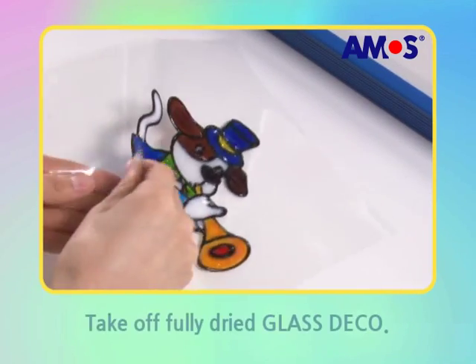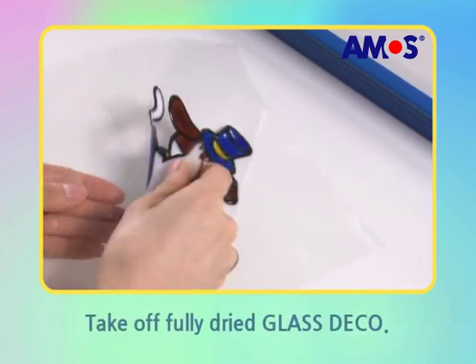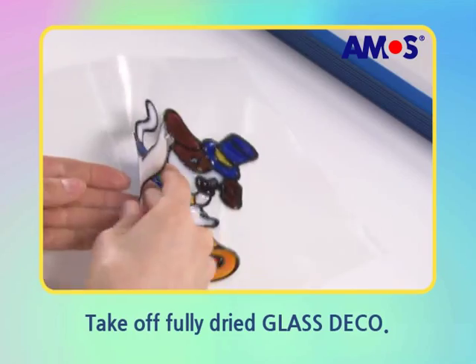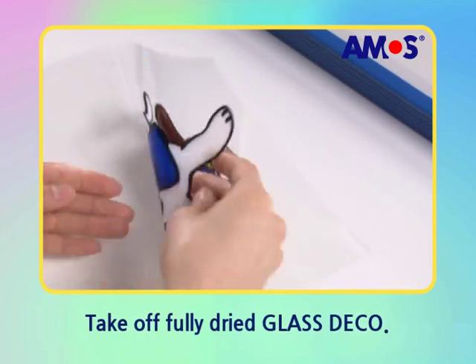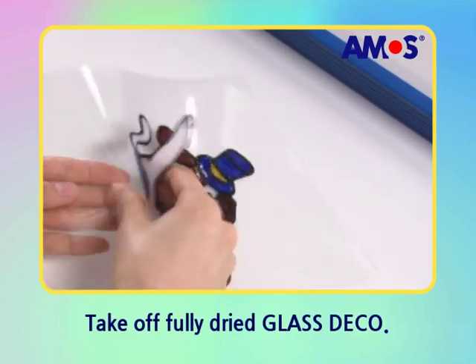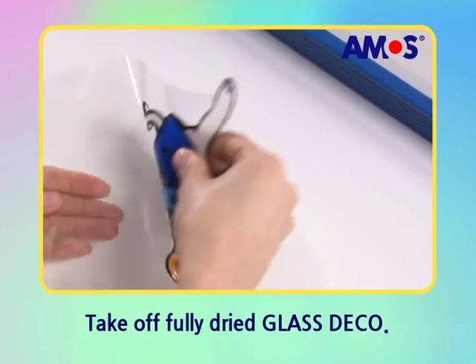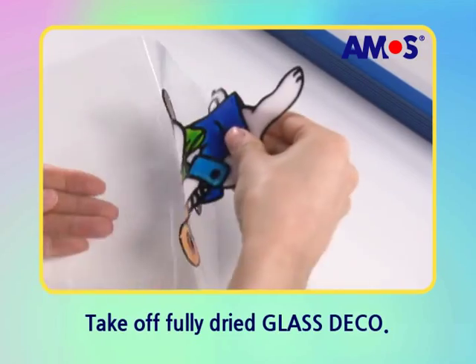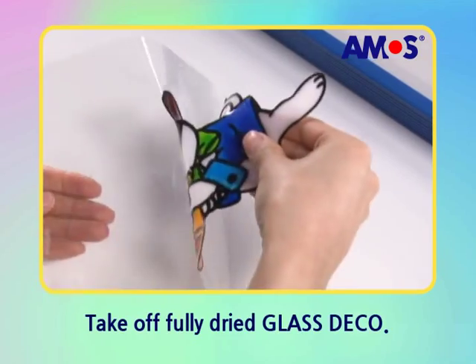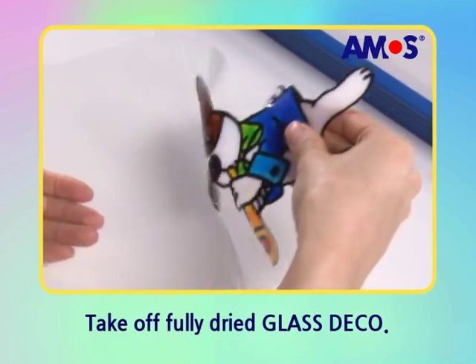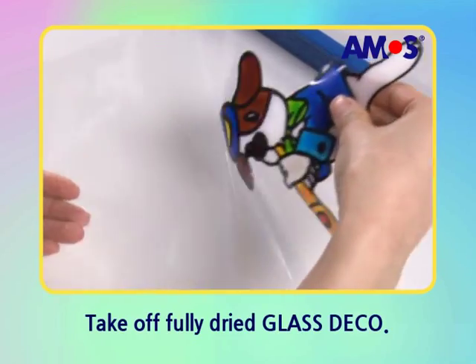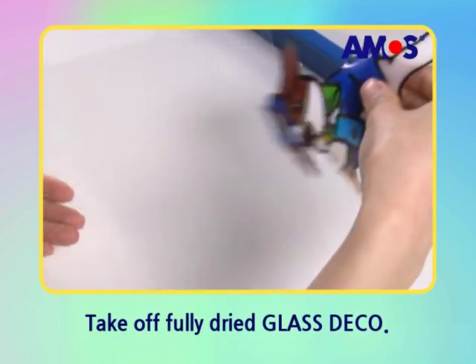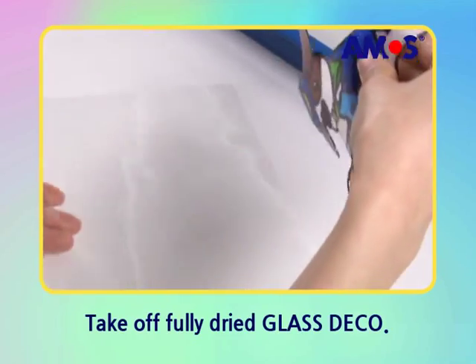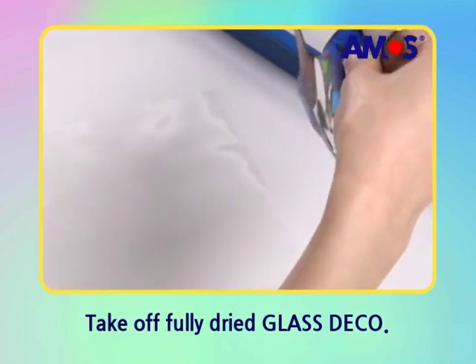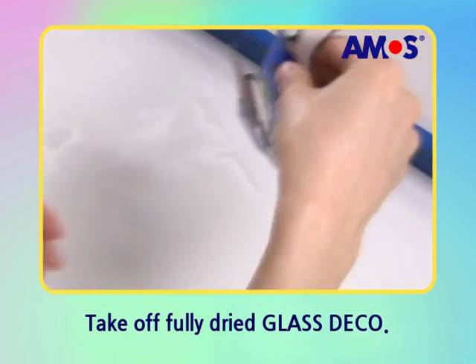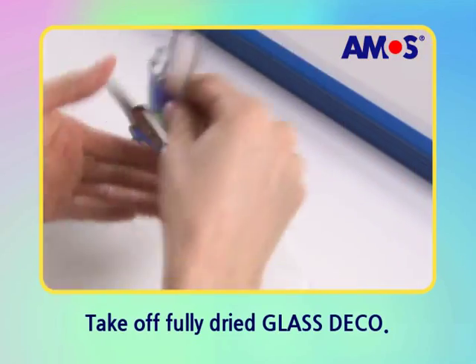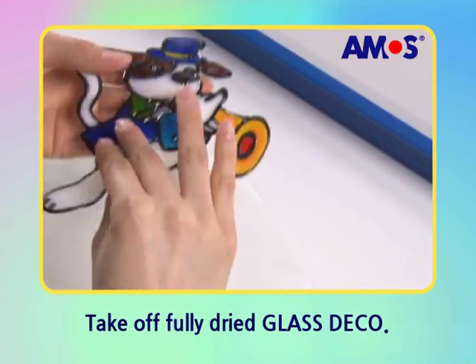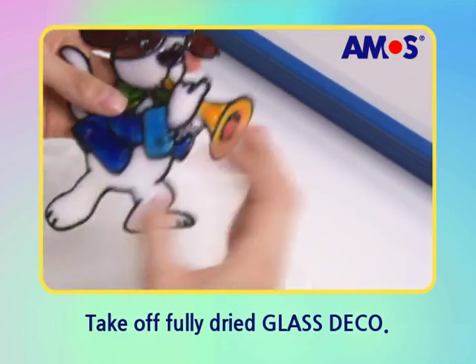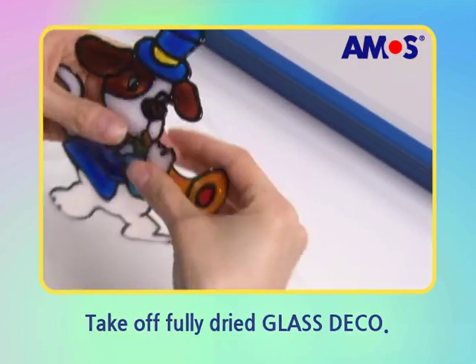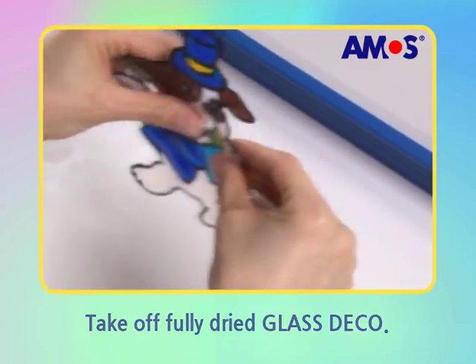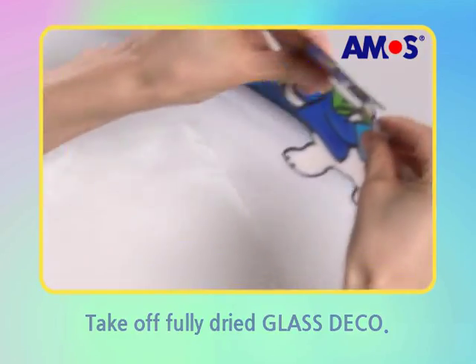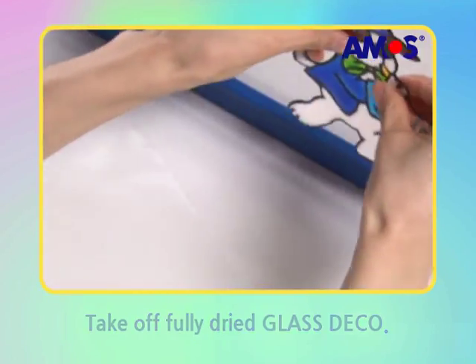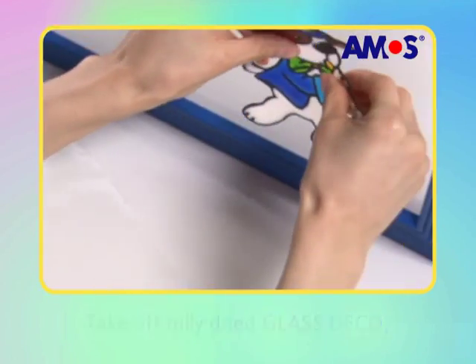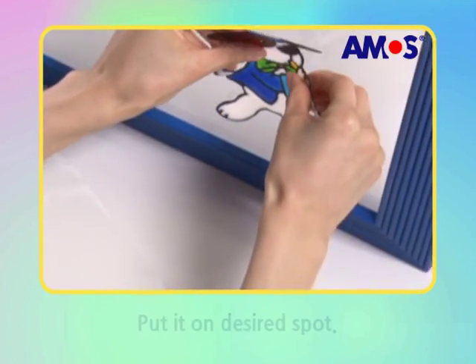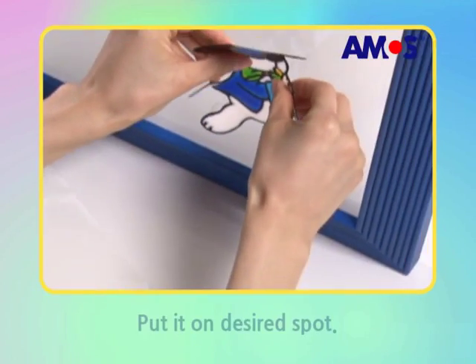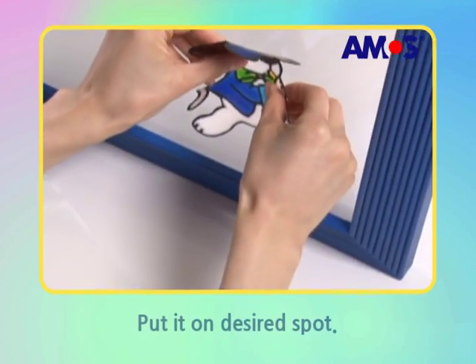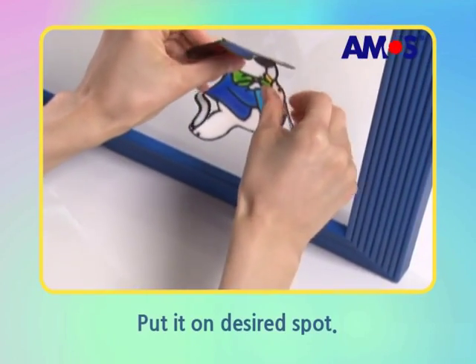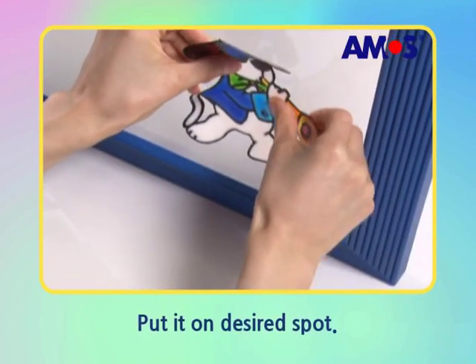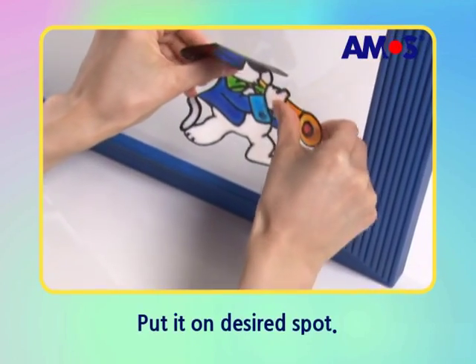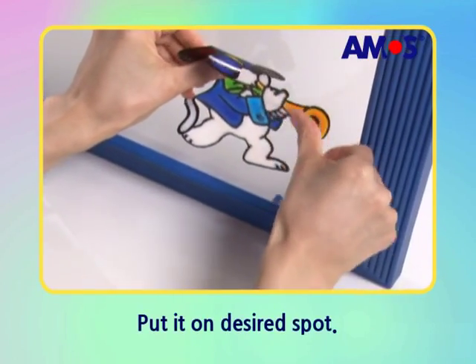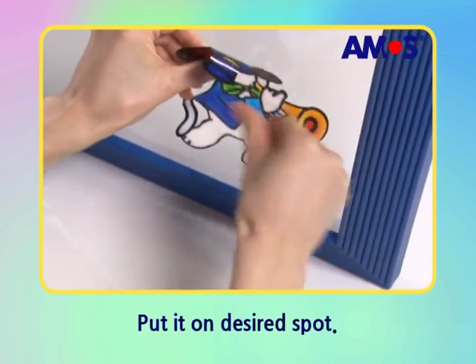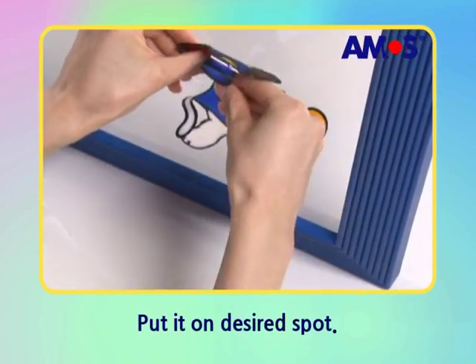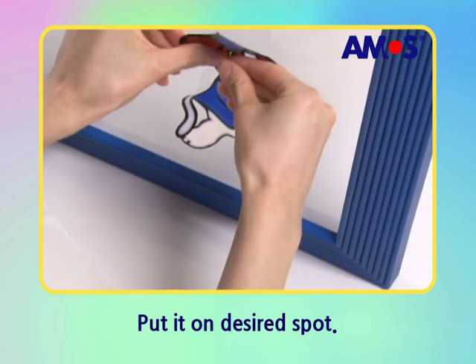Strip off the puppy carefully. Let's put it on the window of your house.